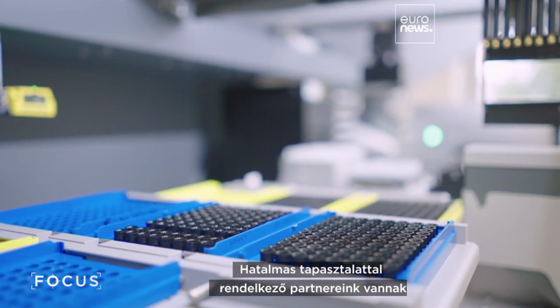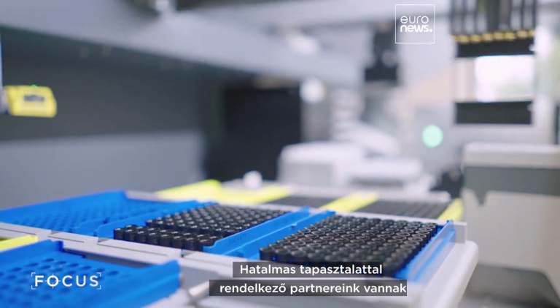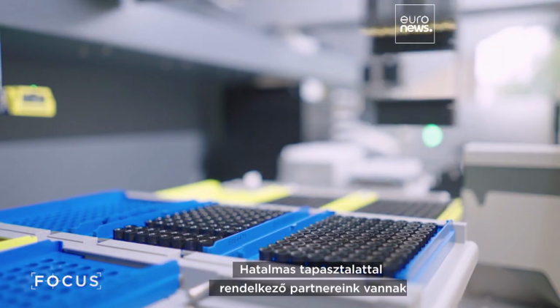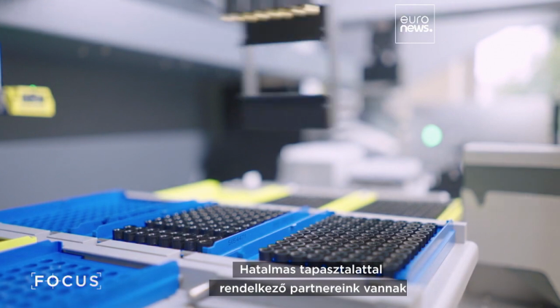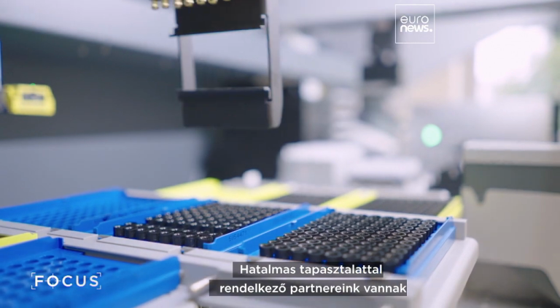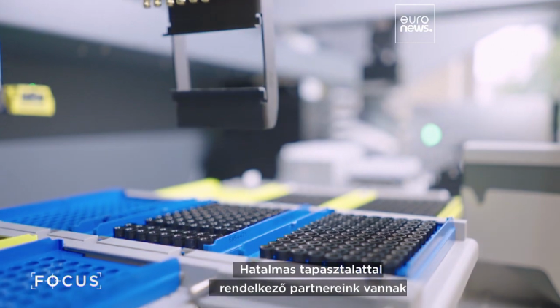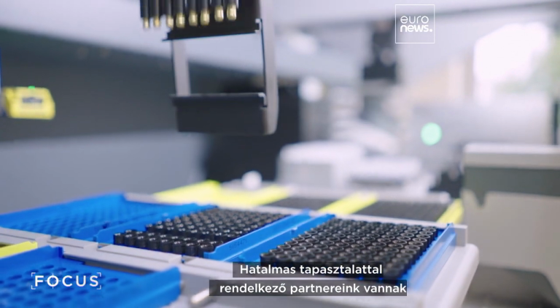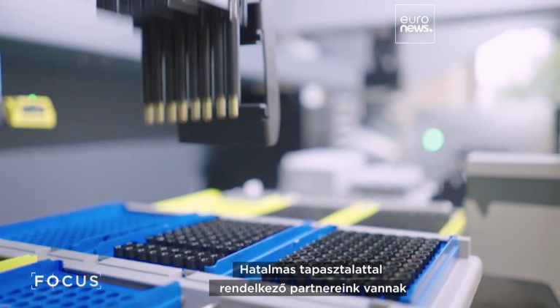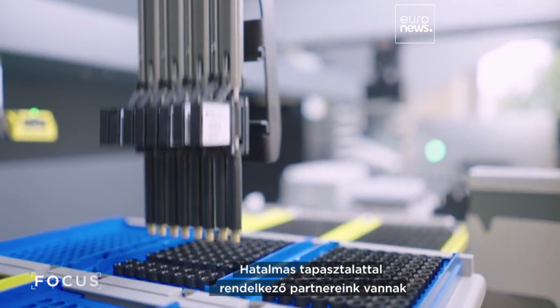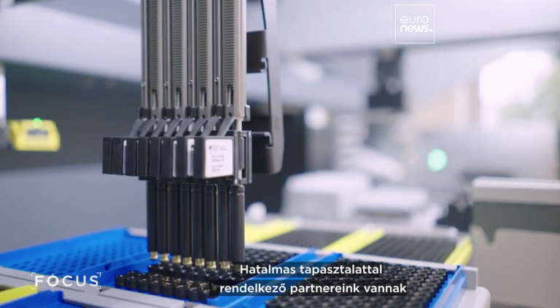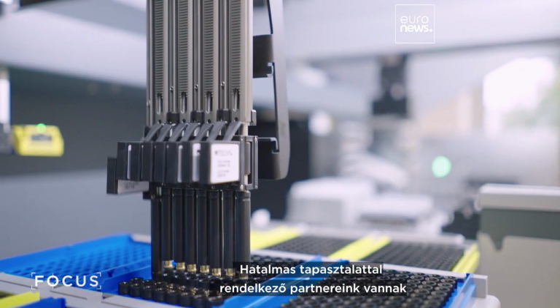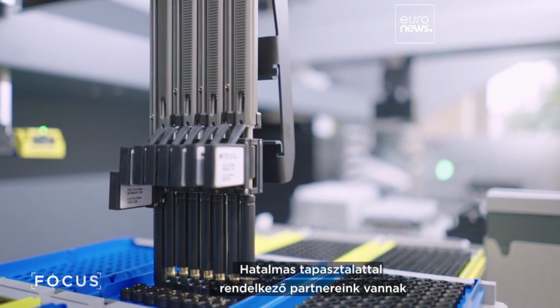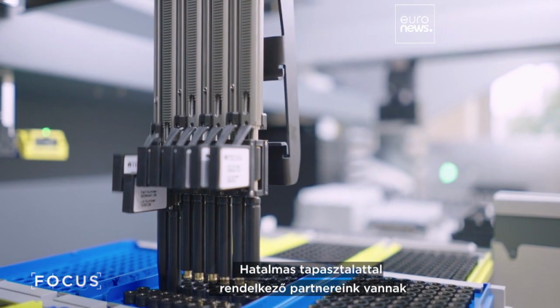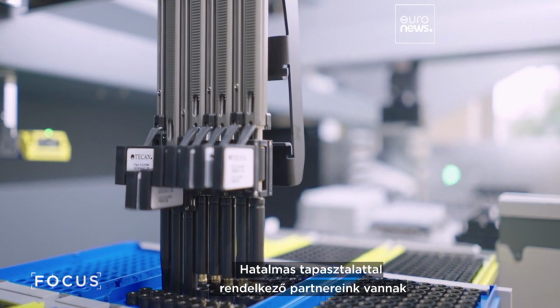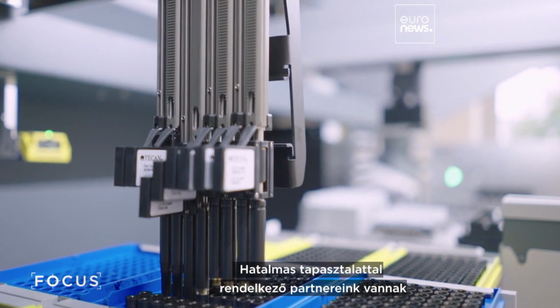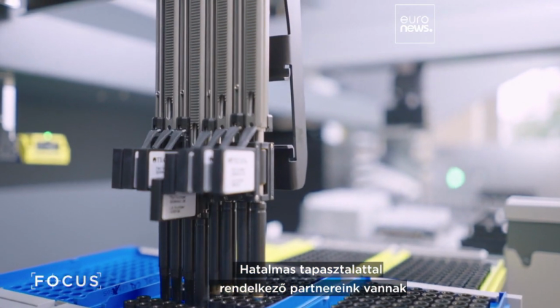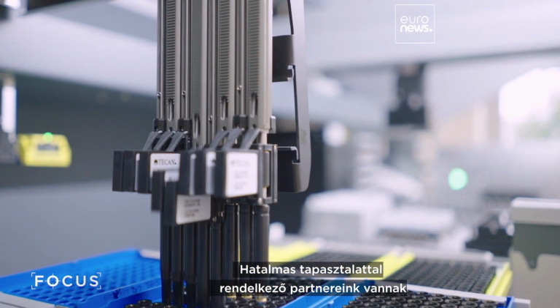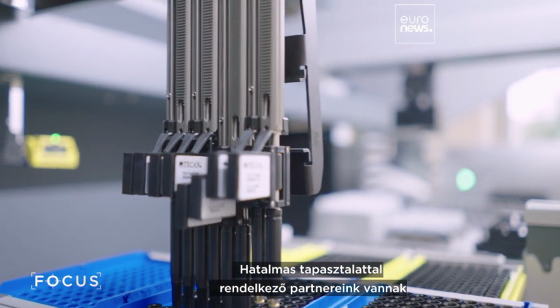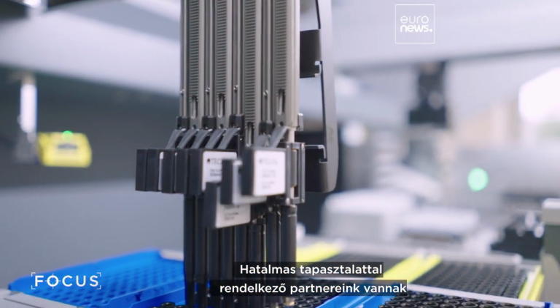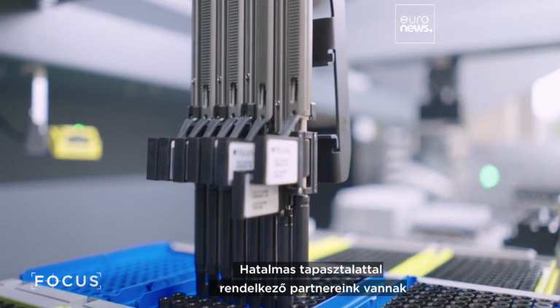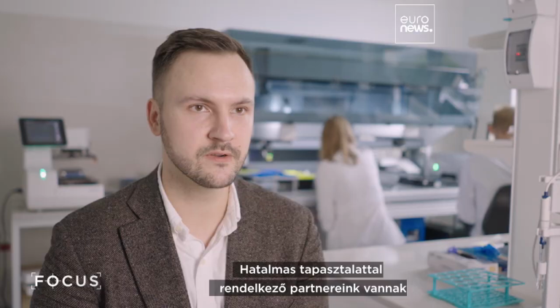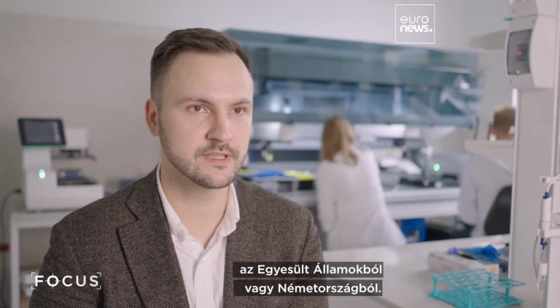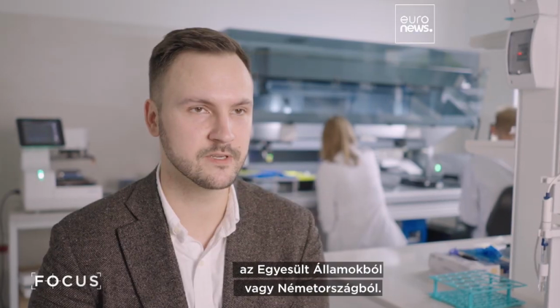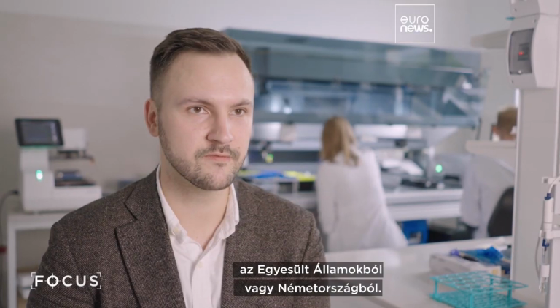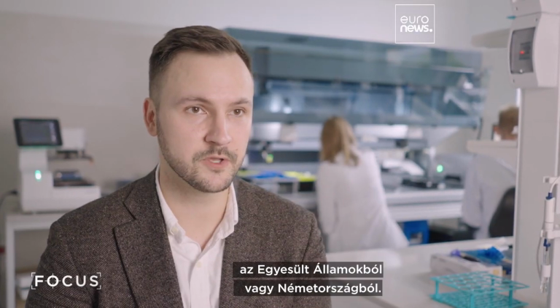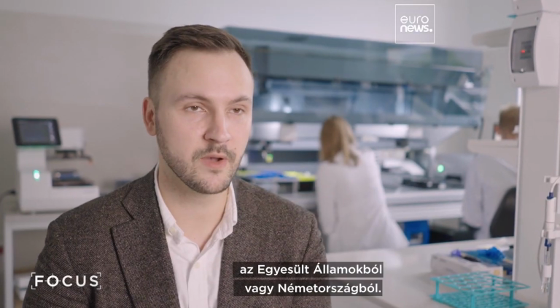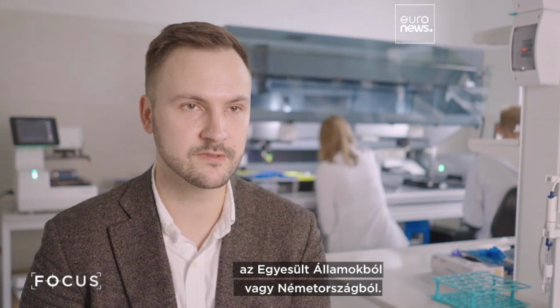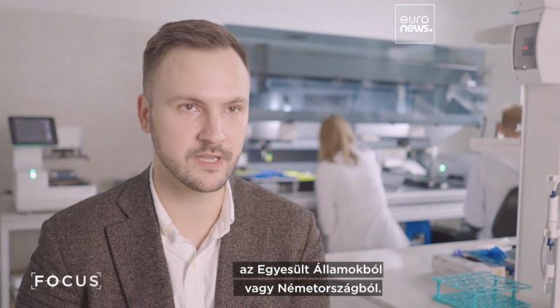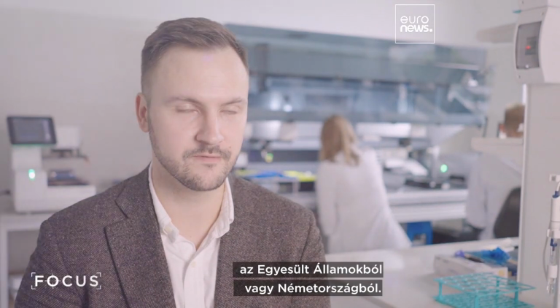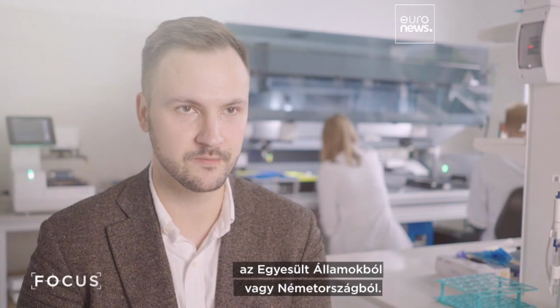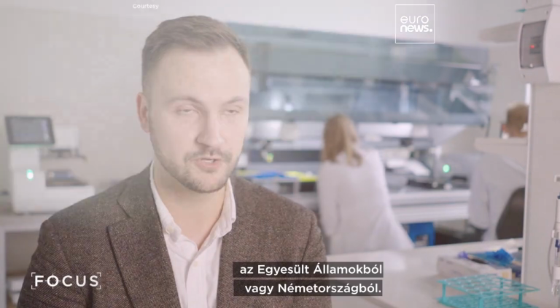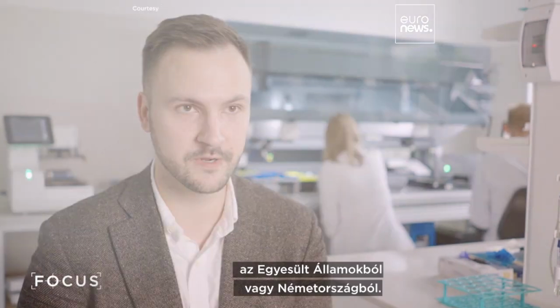And we are lucky to have partners with huge experience, especially from the U.S. or from Germany.